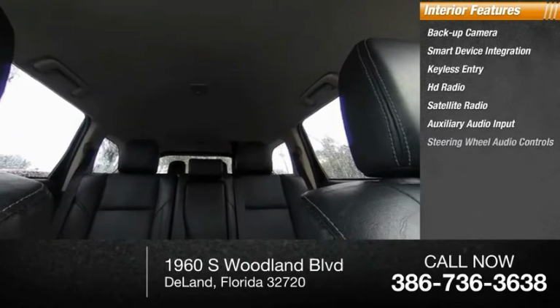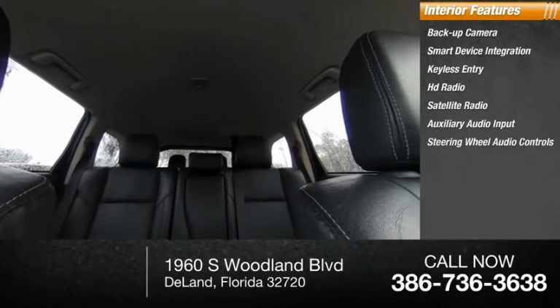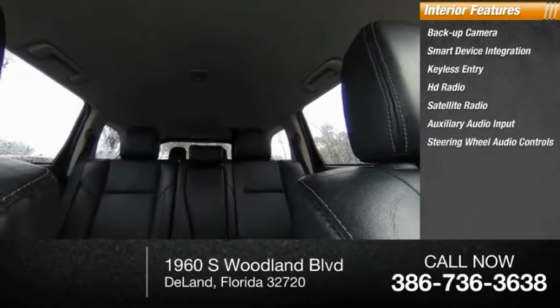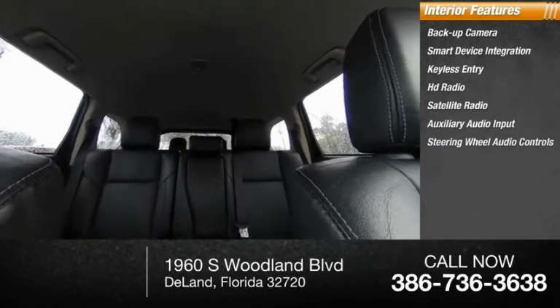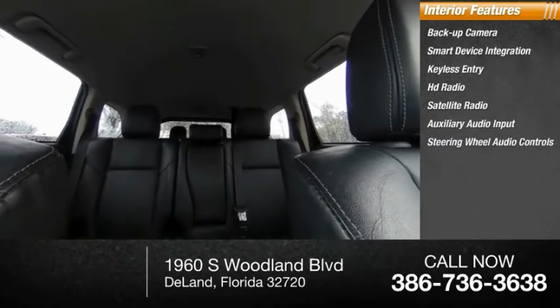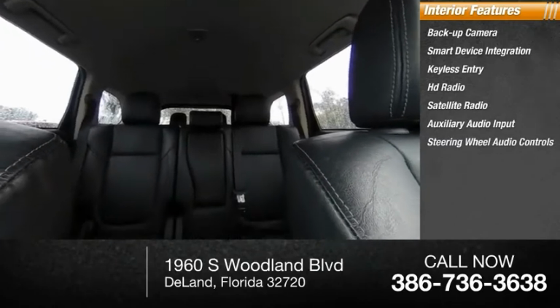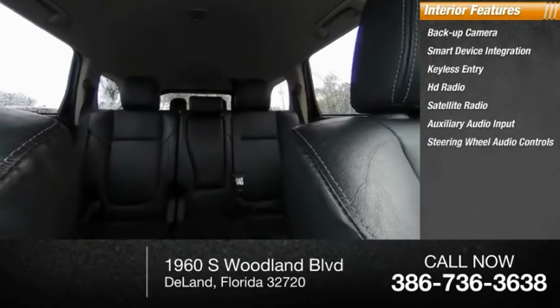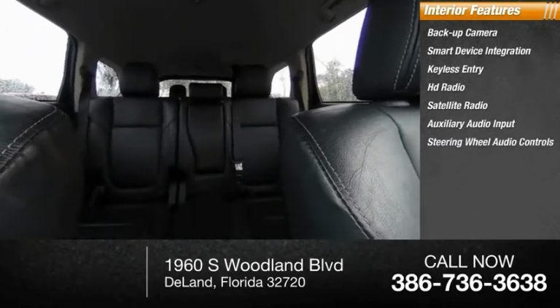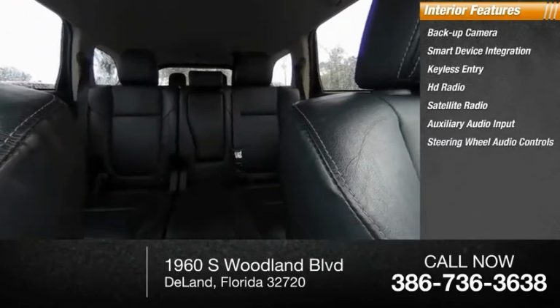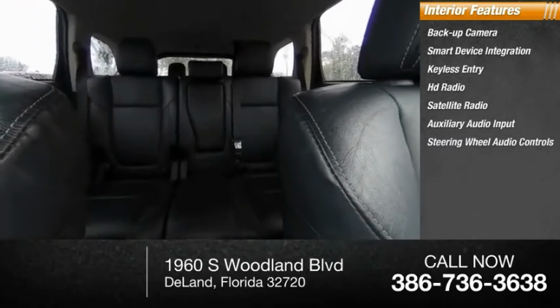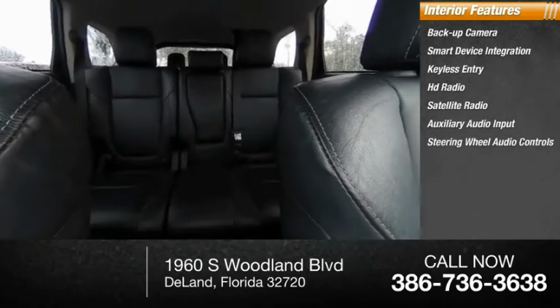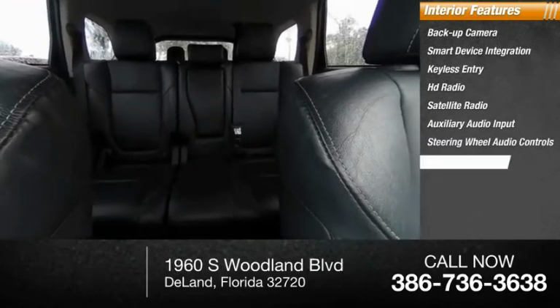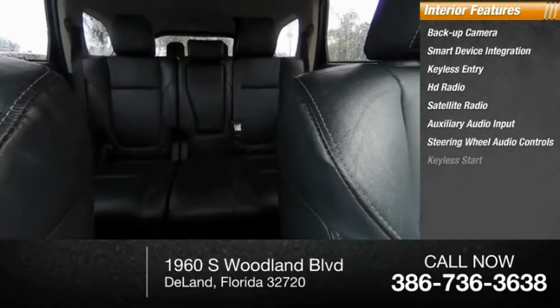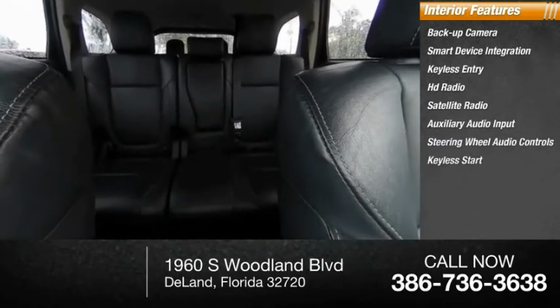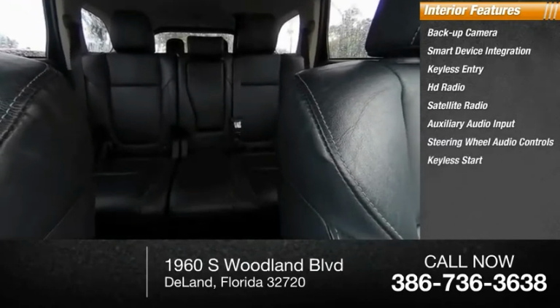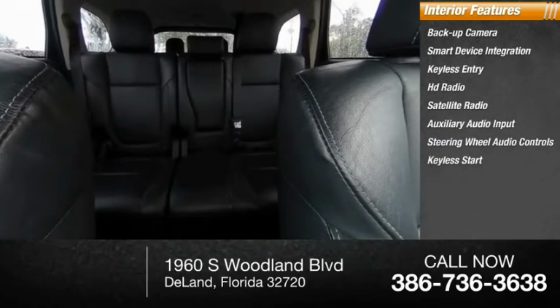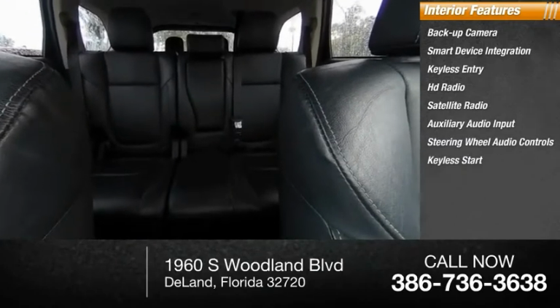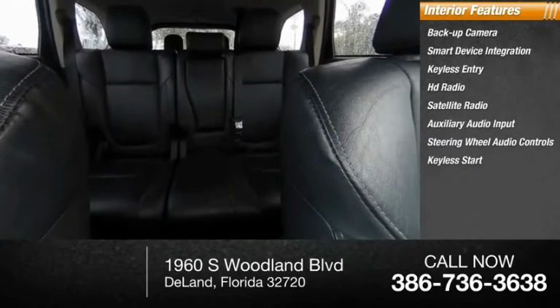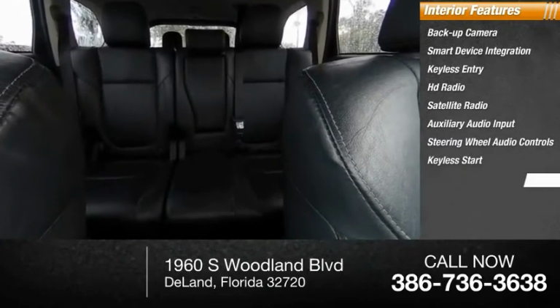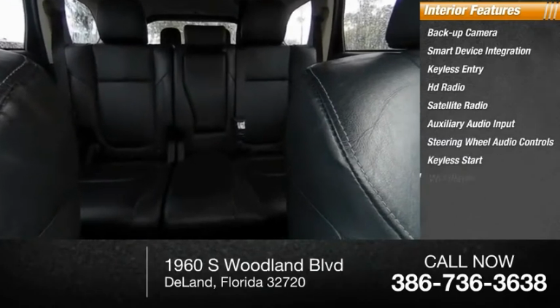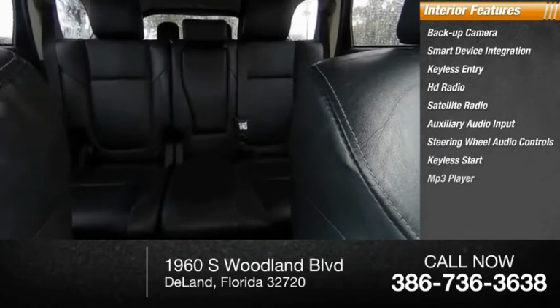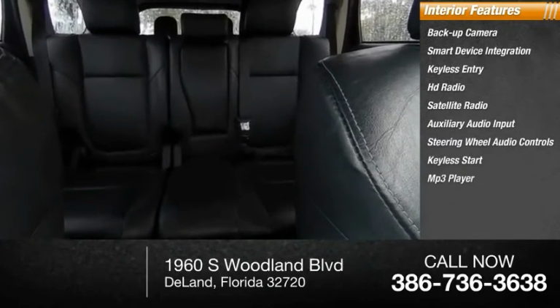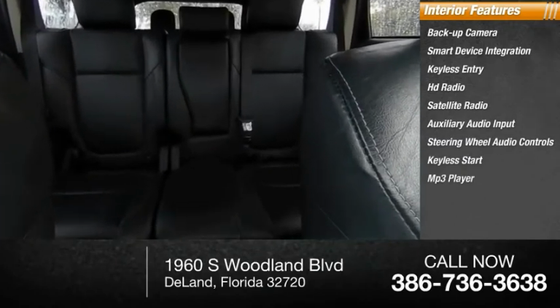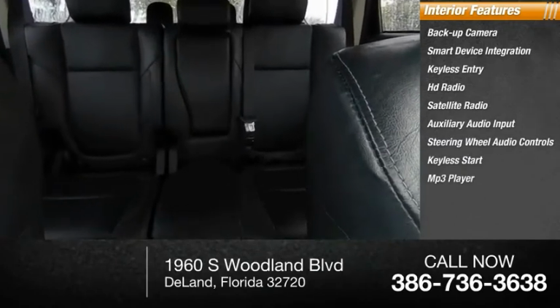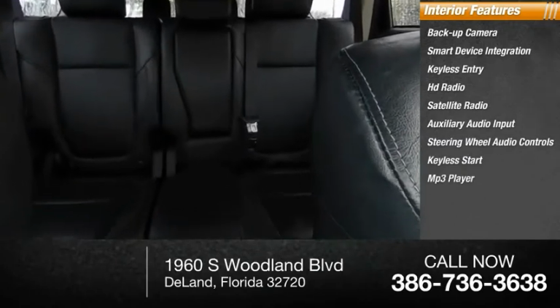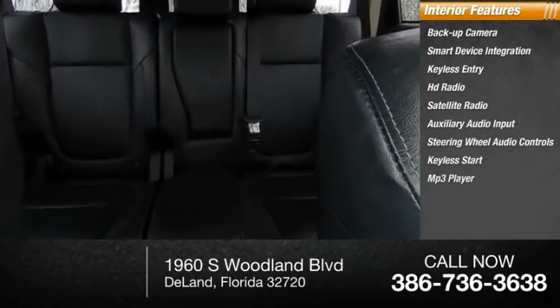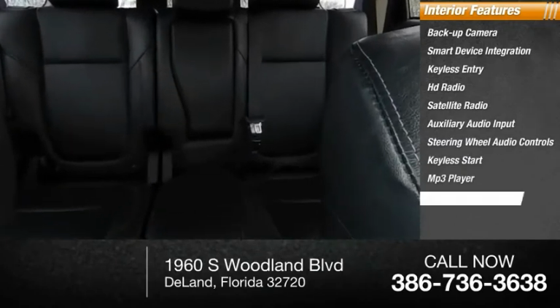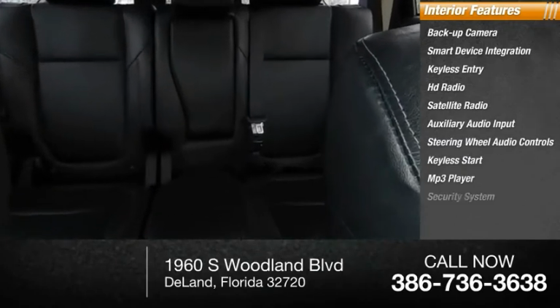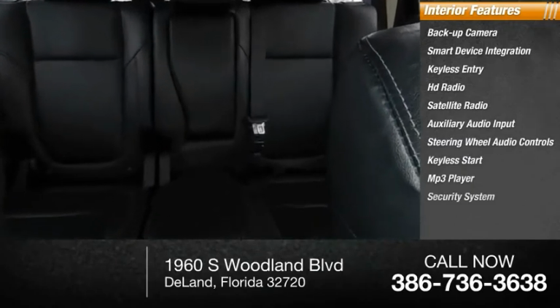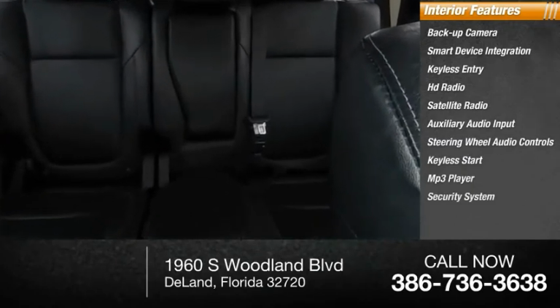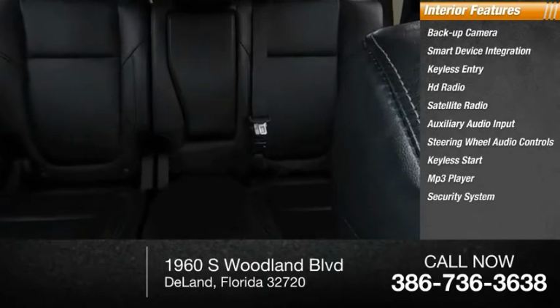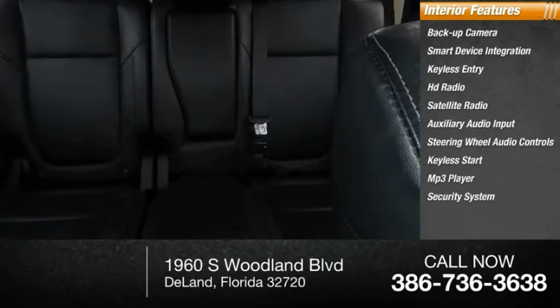Steering wheel audio controls, keyless start, MP3 player, security system.